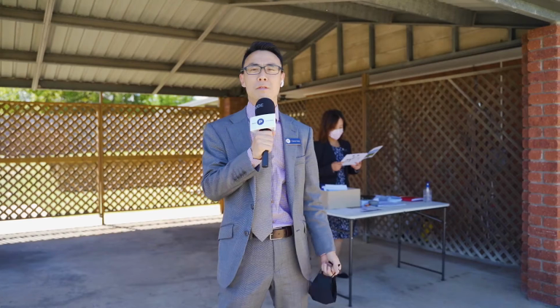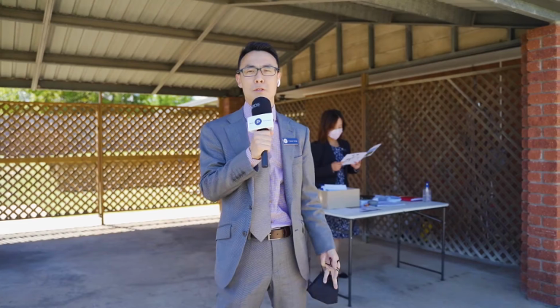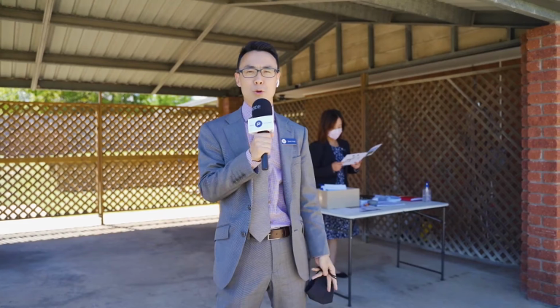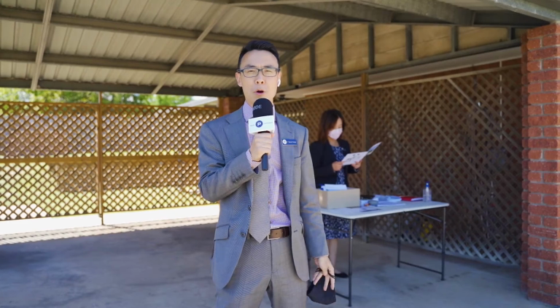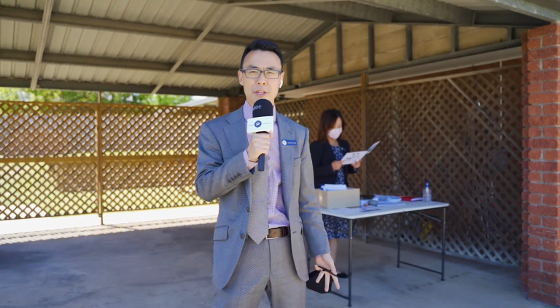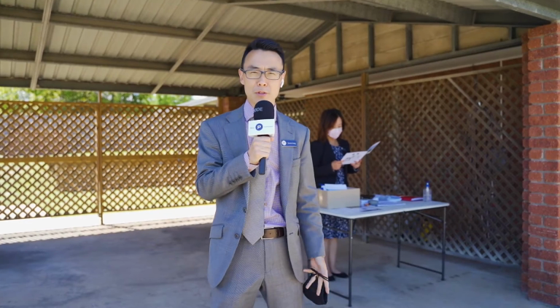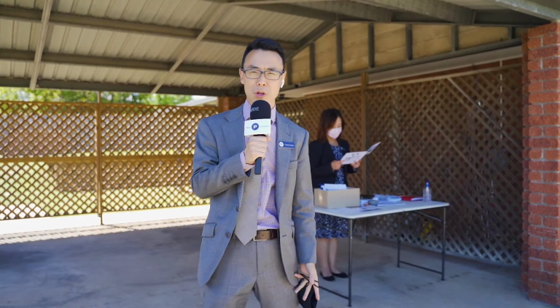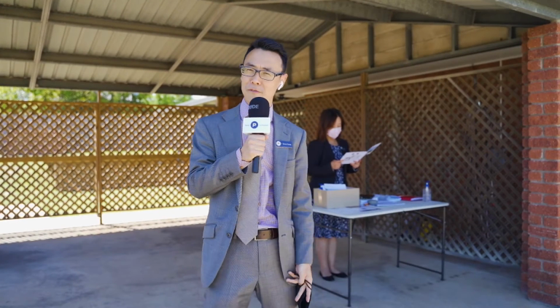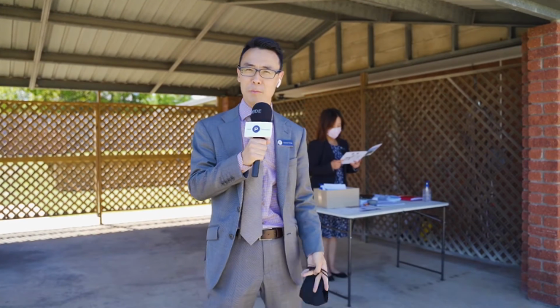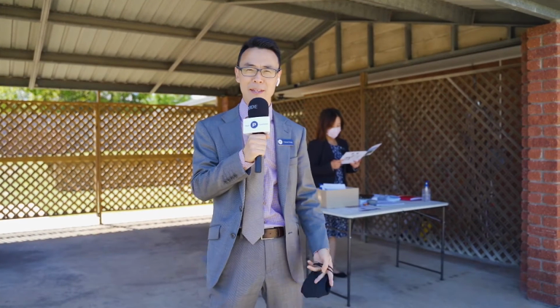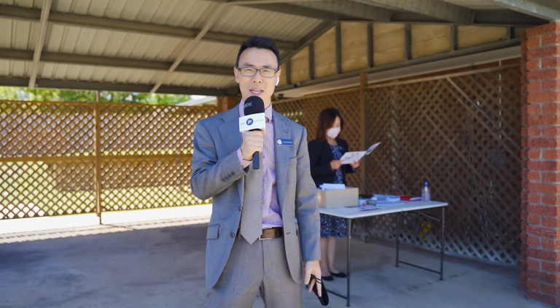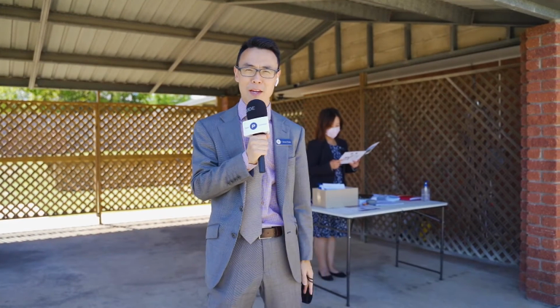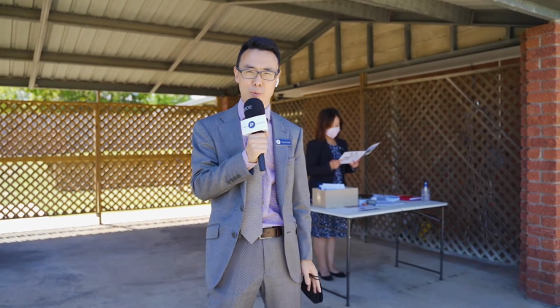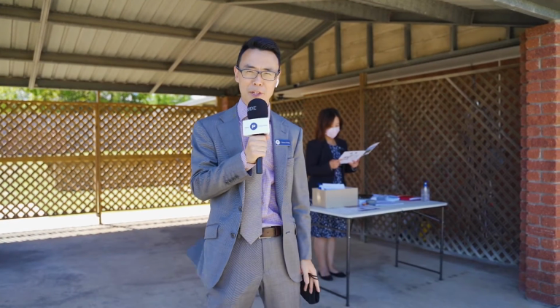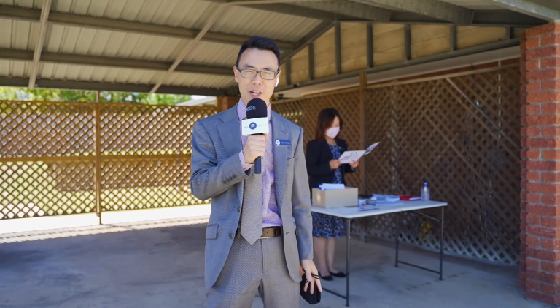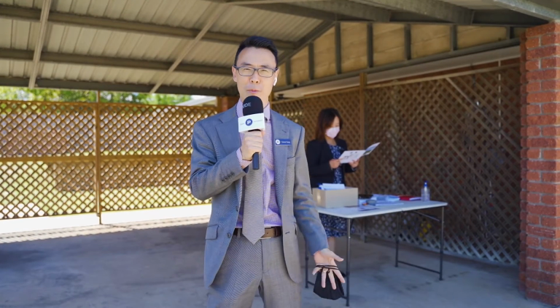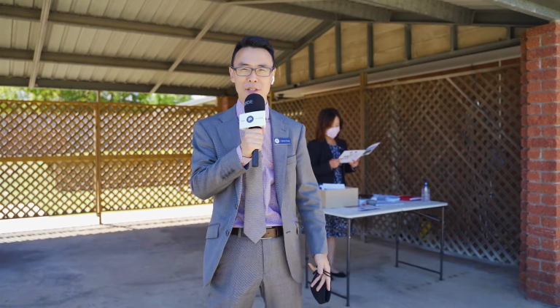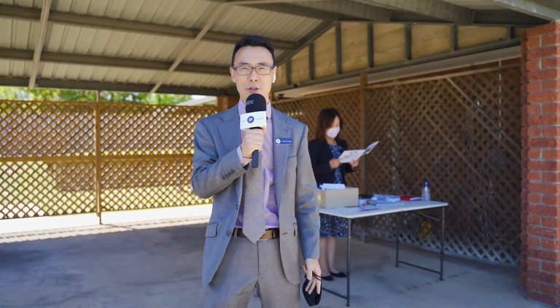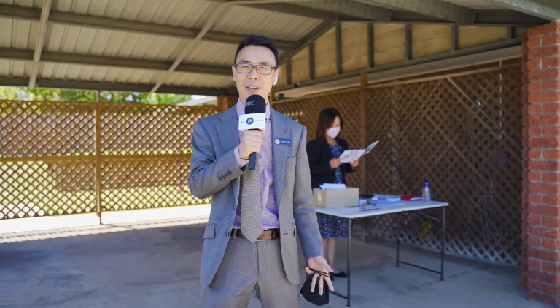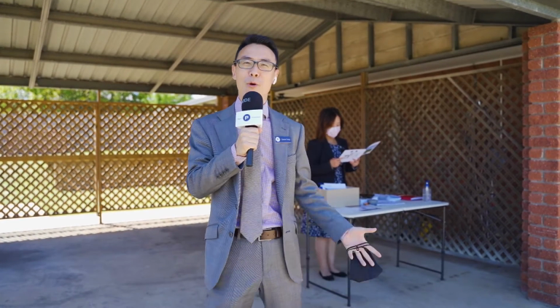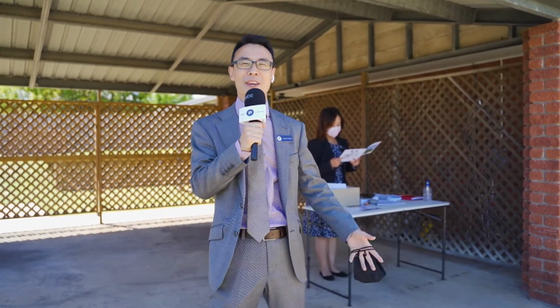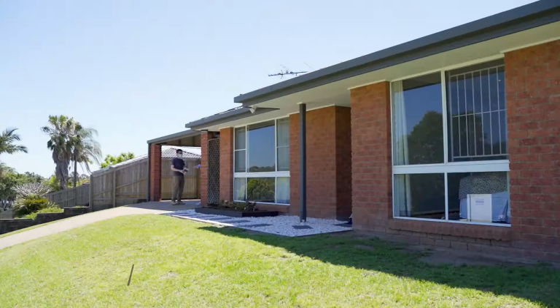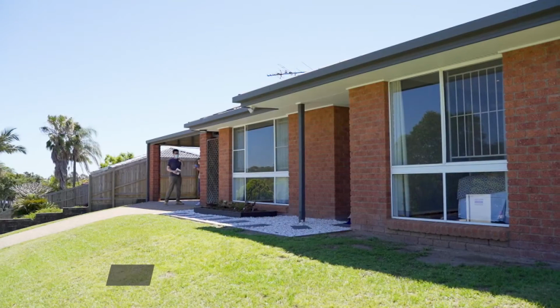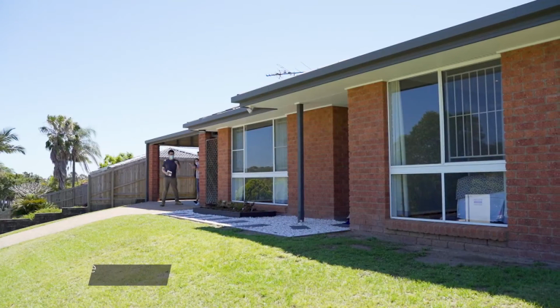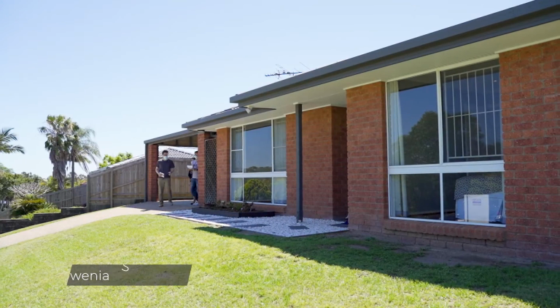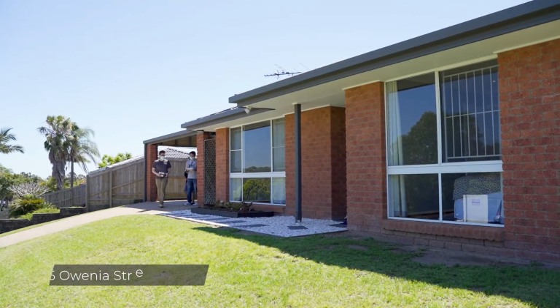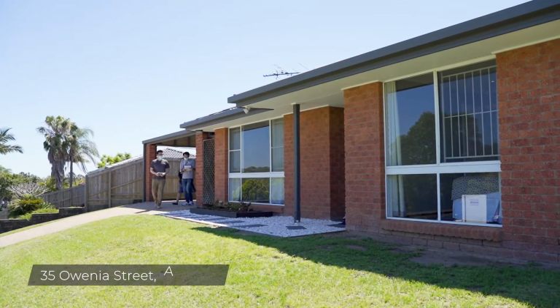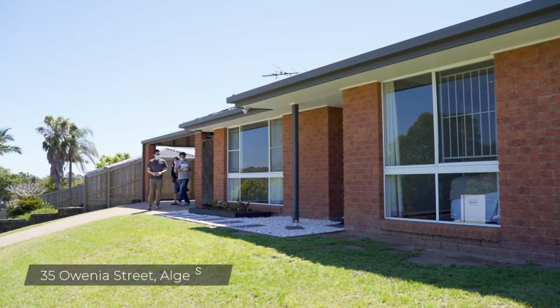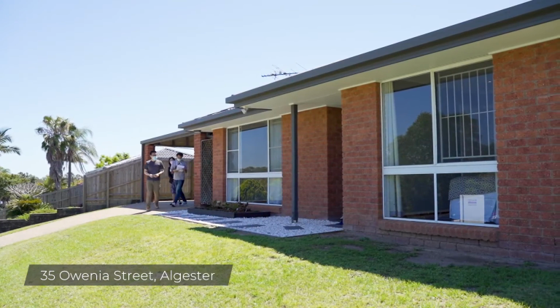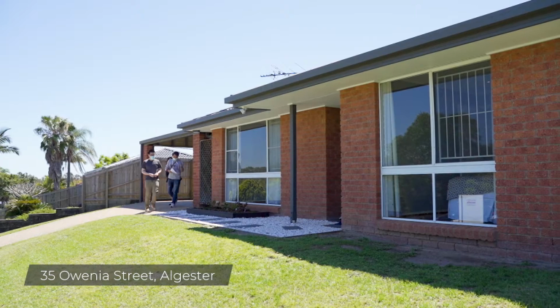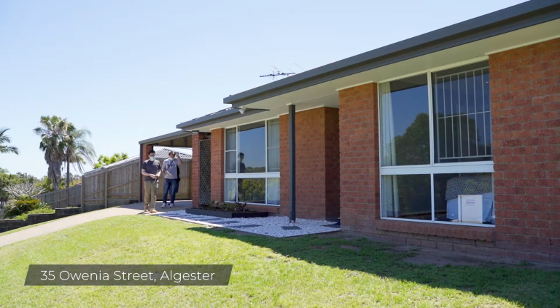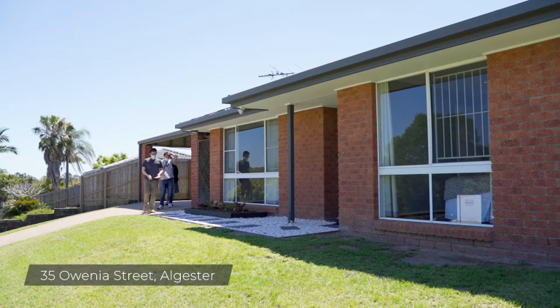This is your reporter Jason Song from PlaySandyBank Property Channel reporting to you. We're here at 35 Old Vineyard Street in Aldersta.